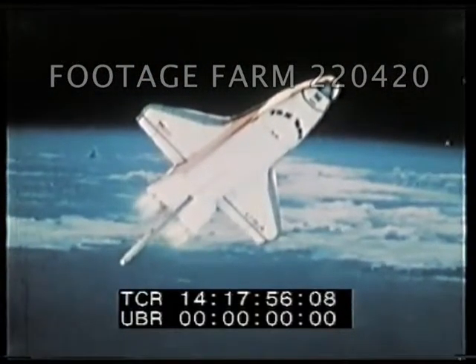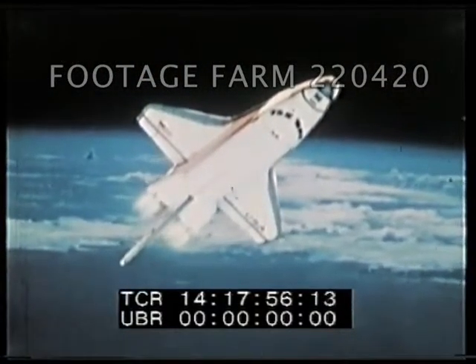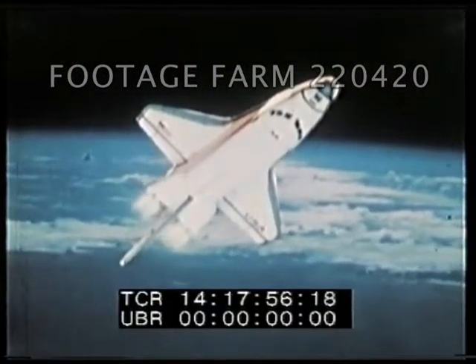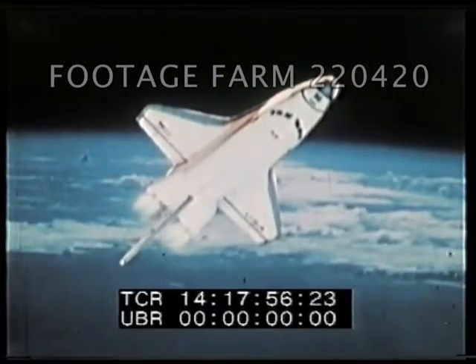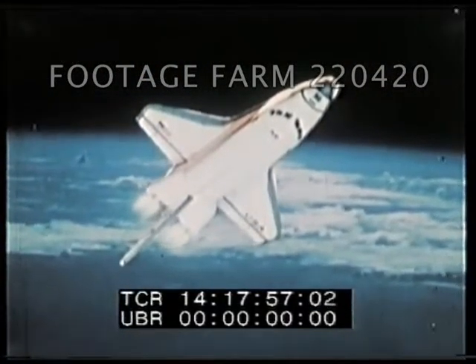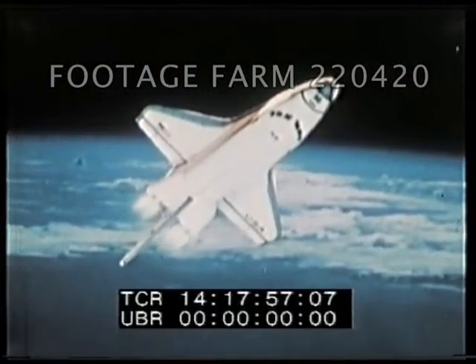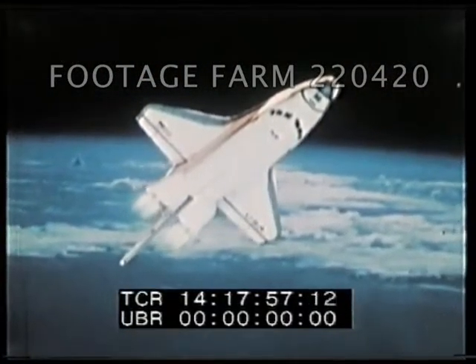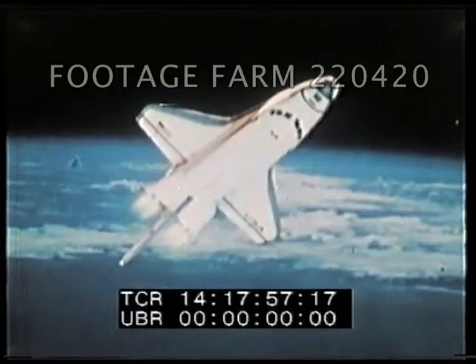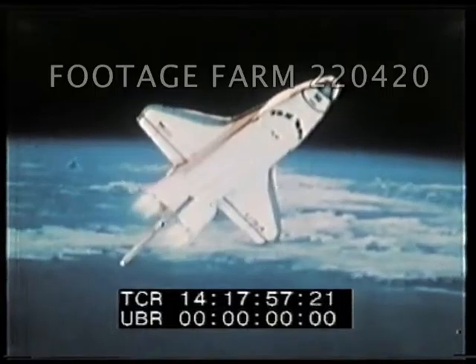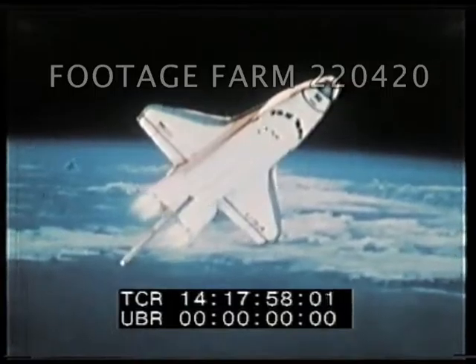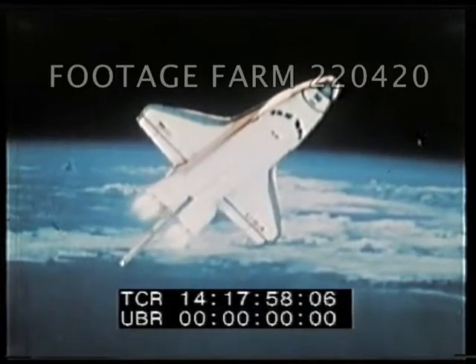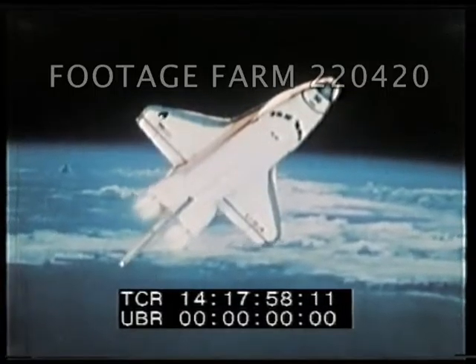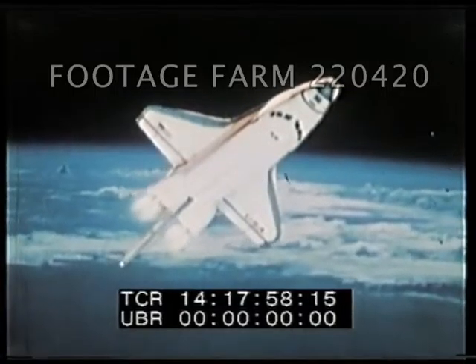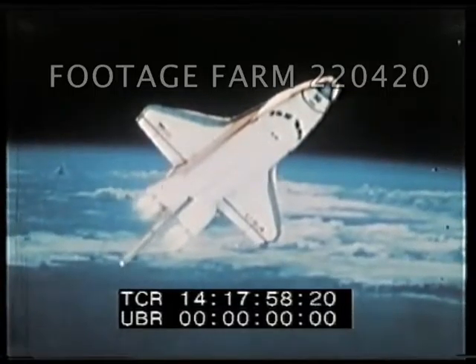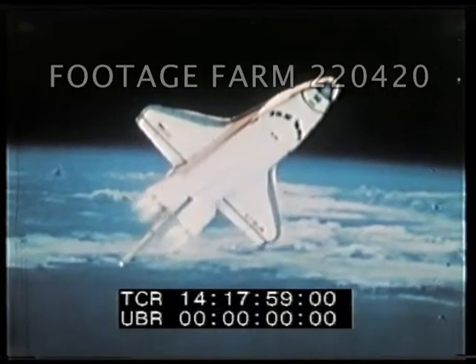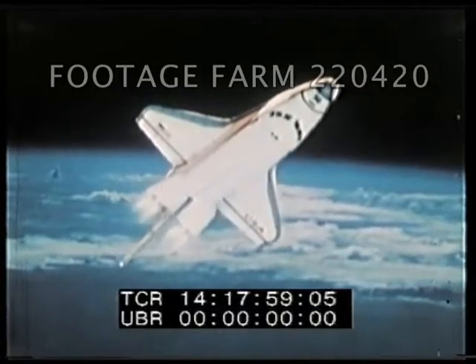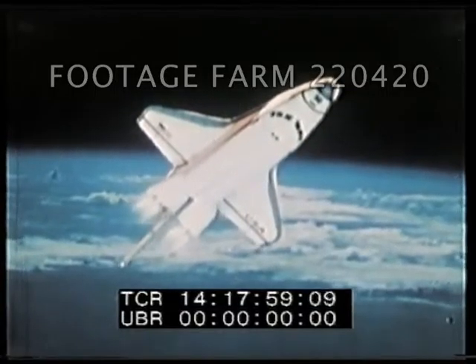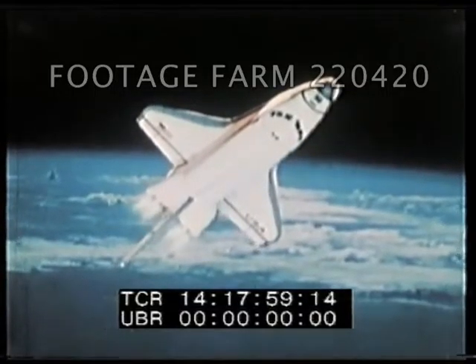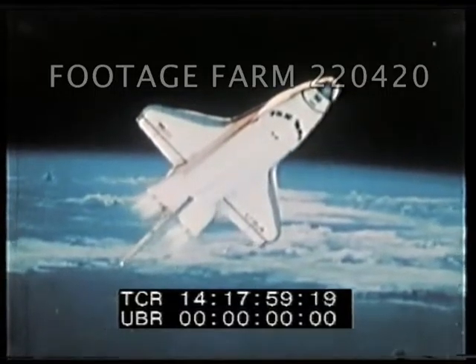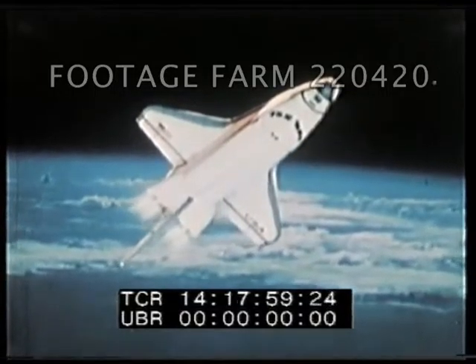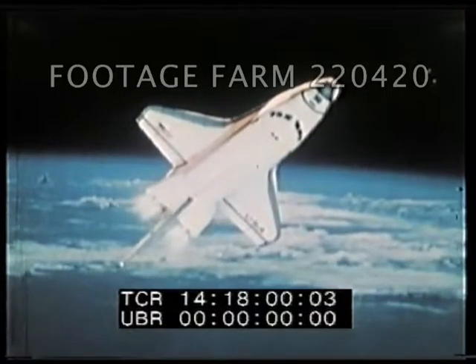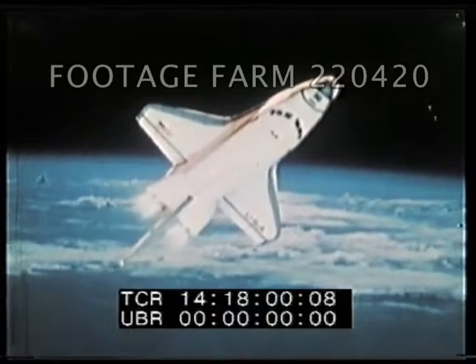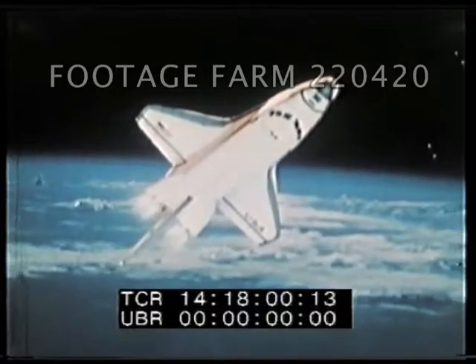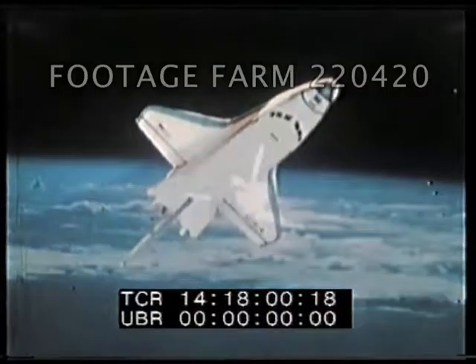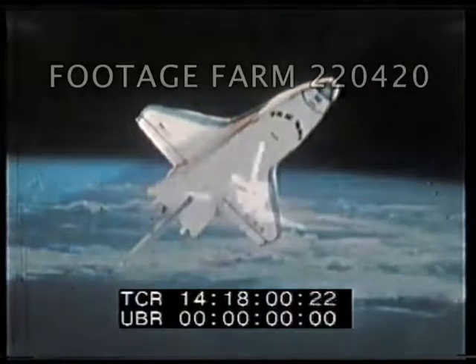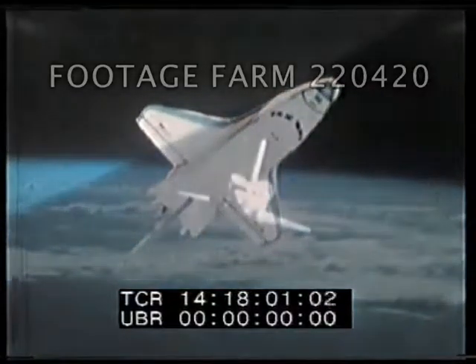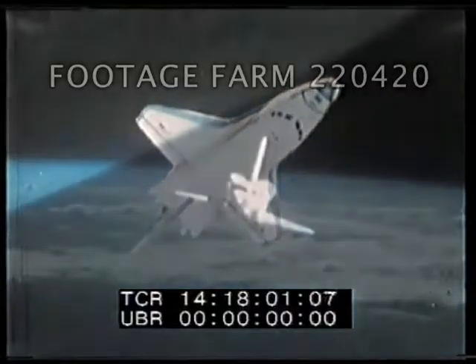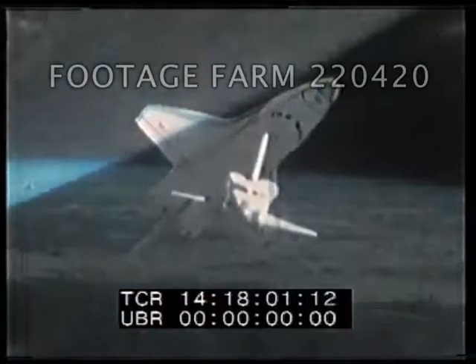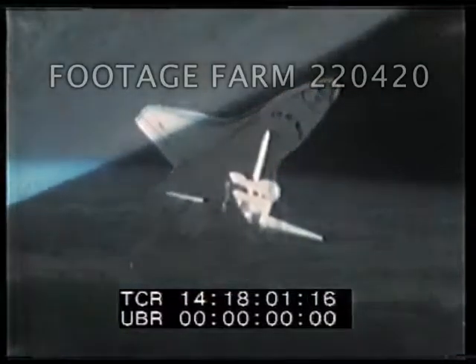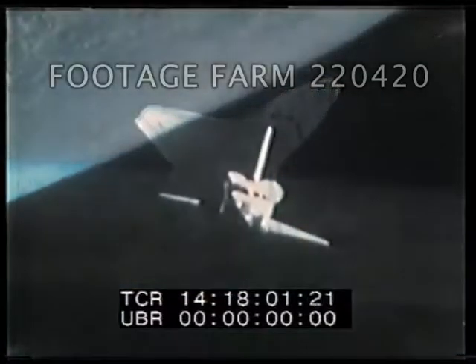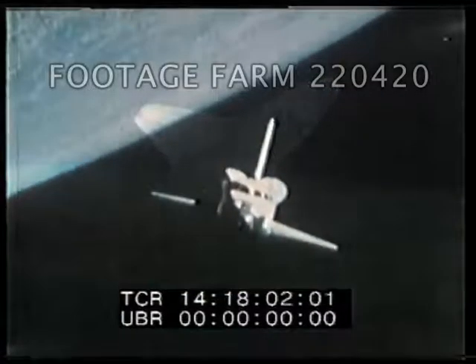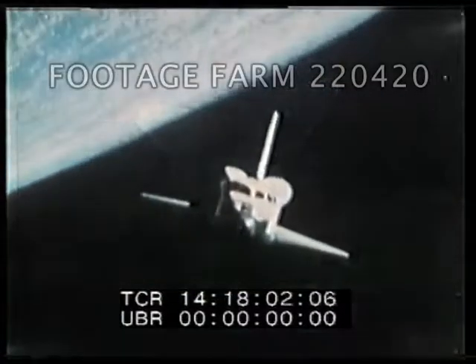Advanced technology, just in this century, has taken us far beyond our earliest dreams.